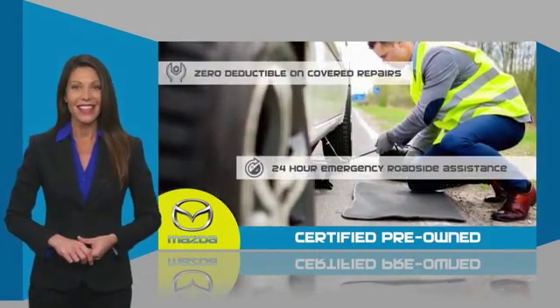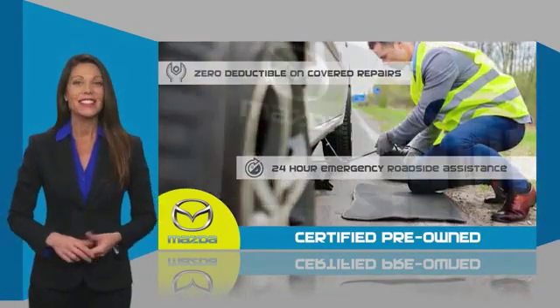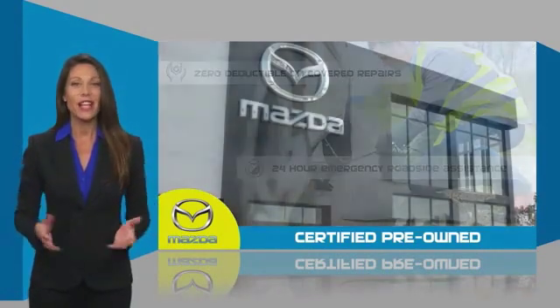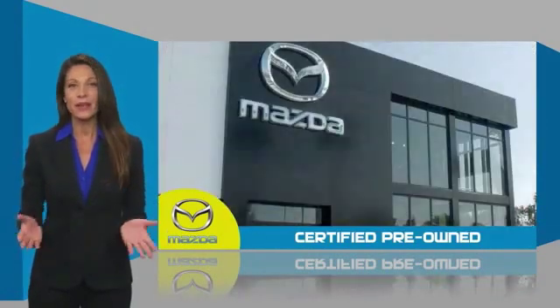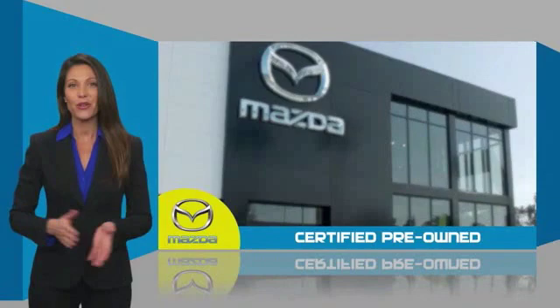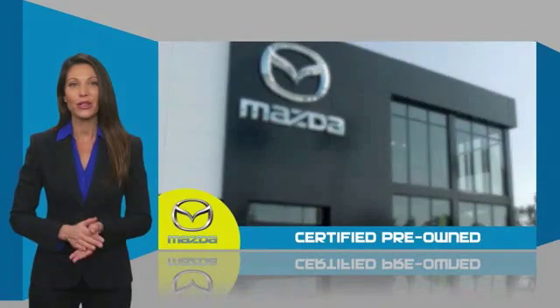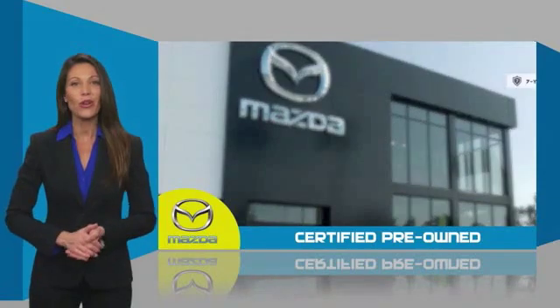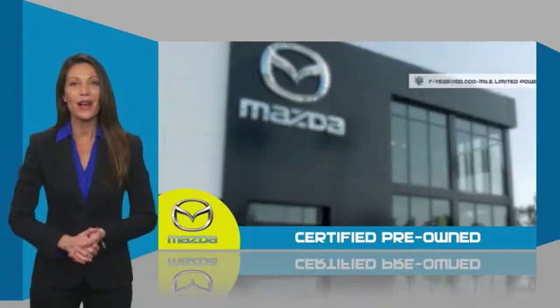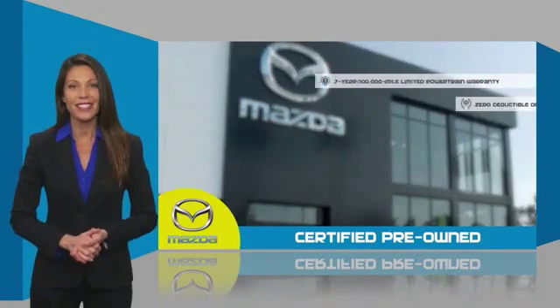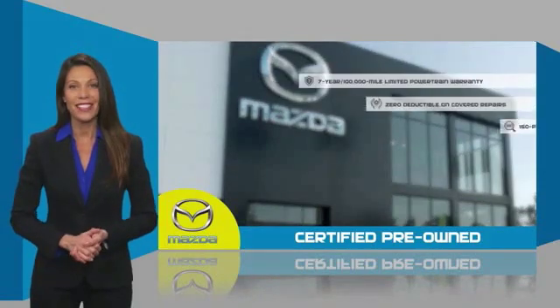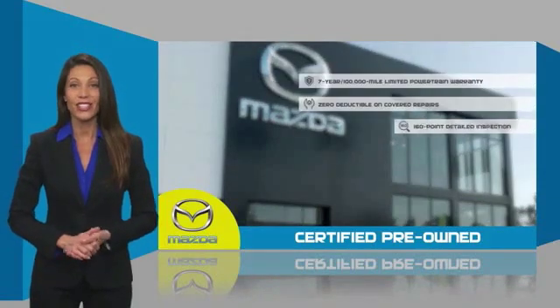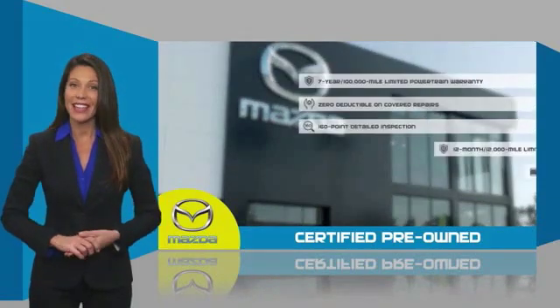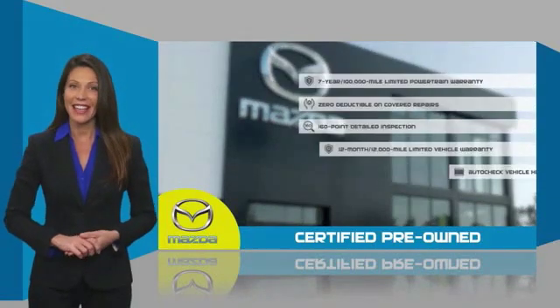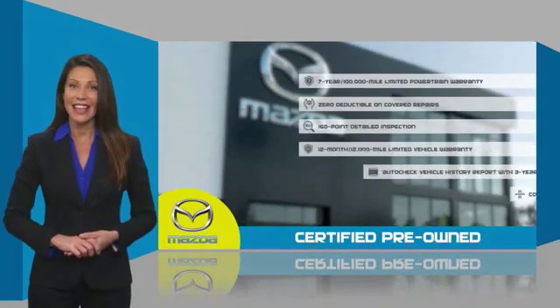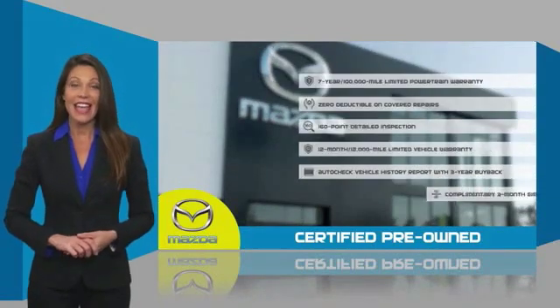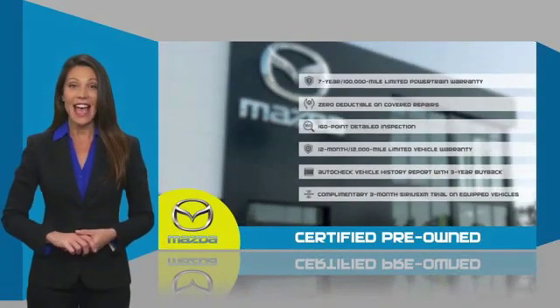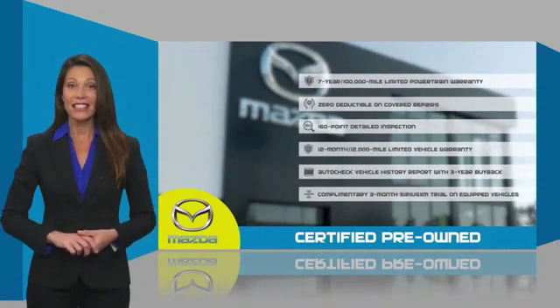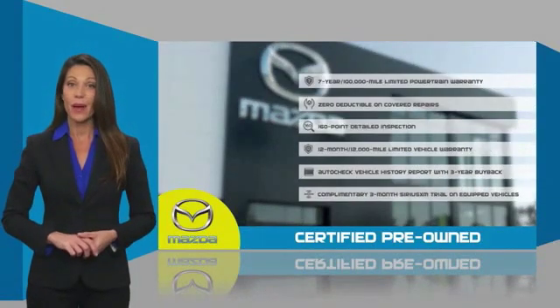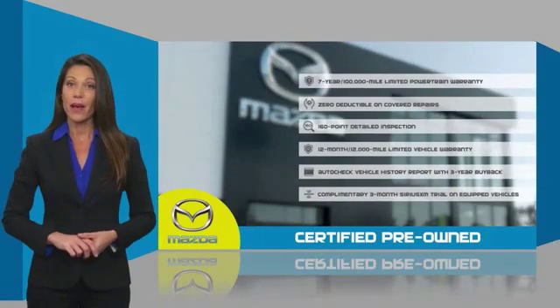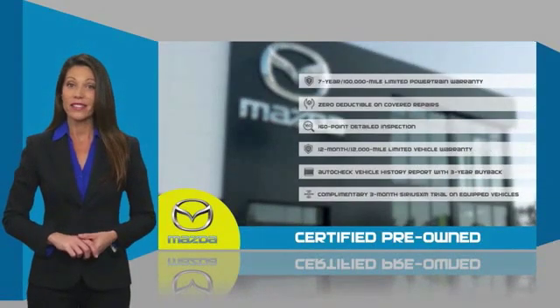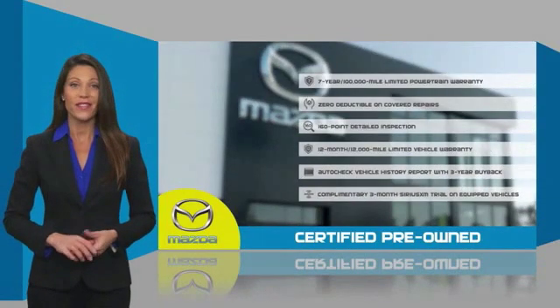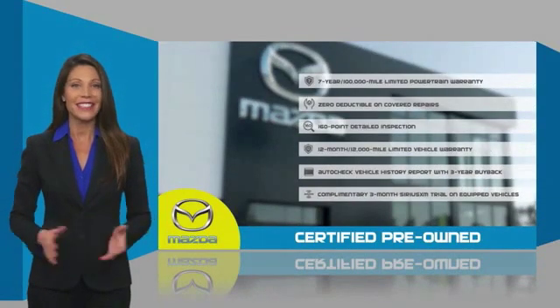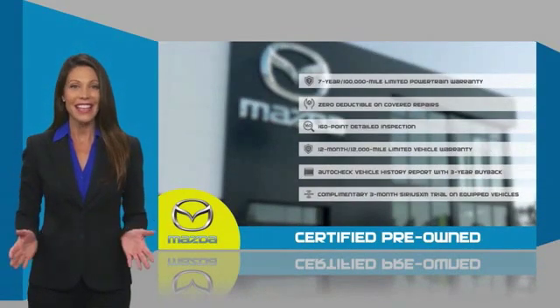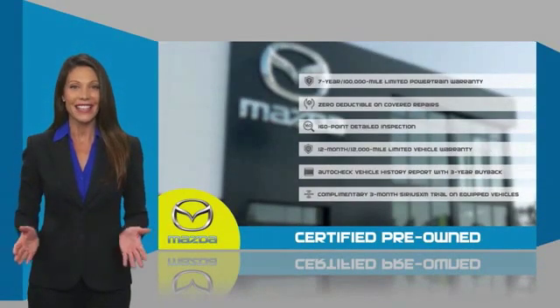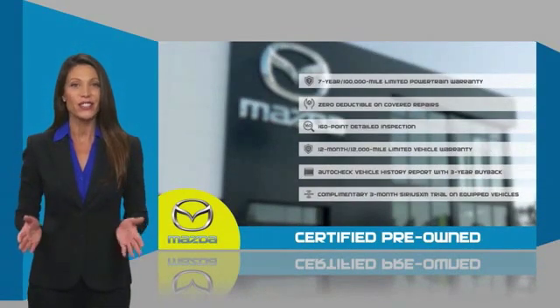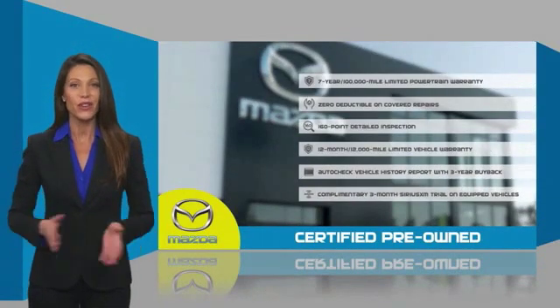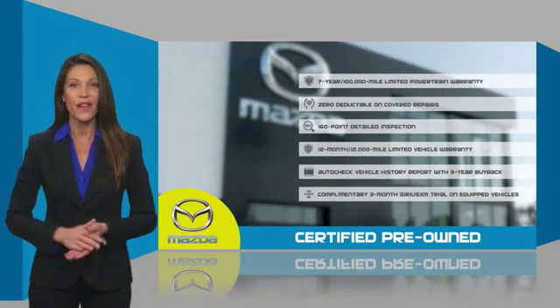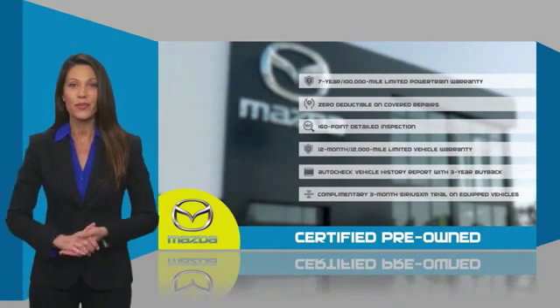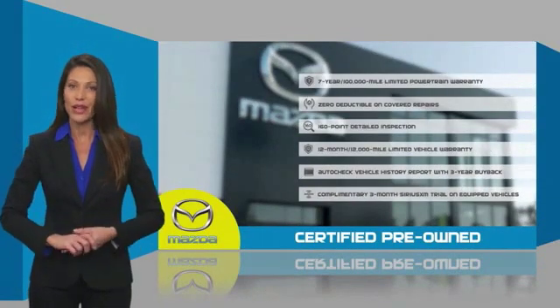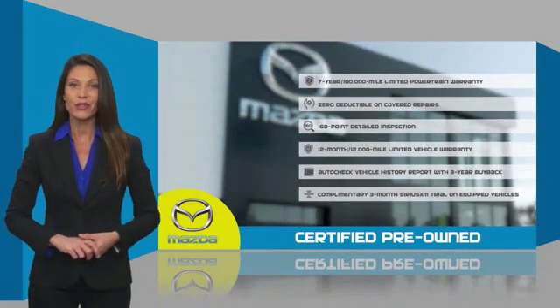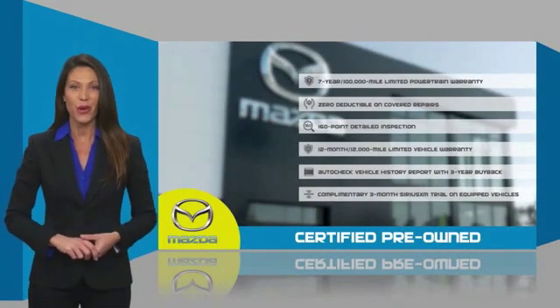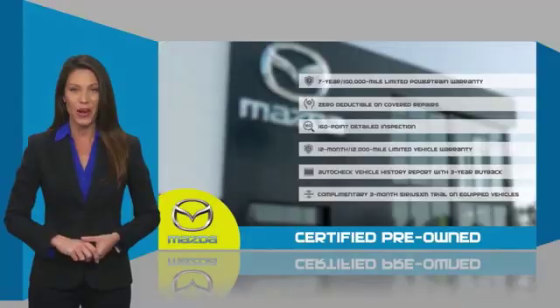Stop into your local Mazda dealer today and ask about Mazda's fantastic certified pre-owned program.